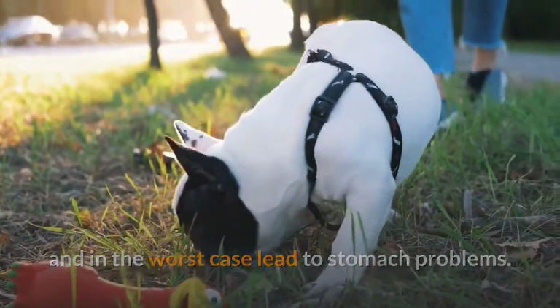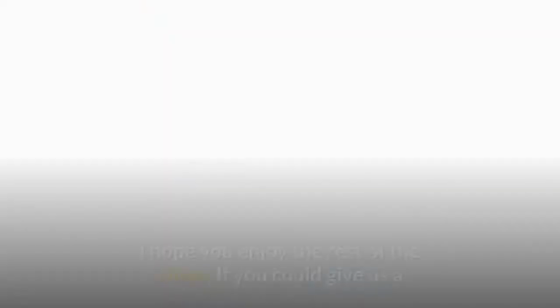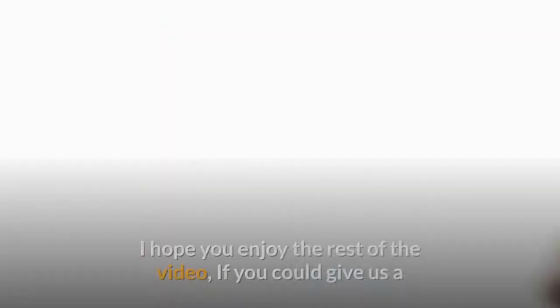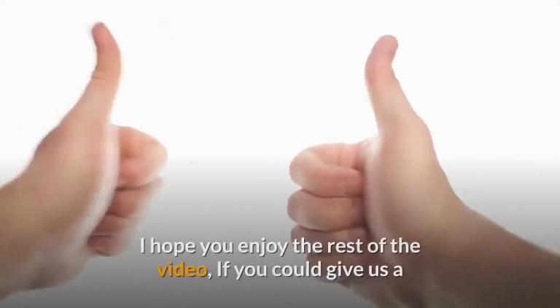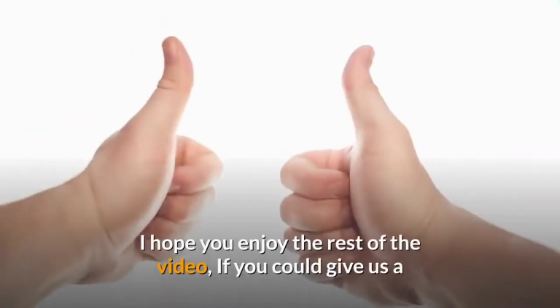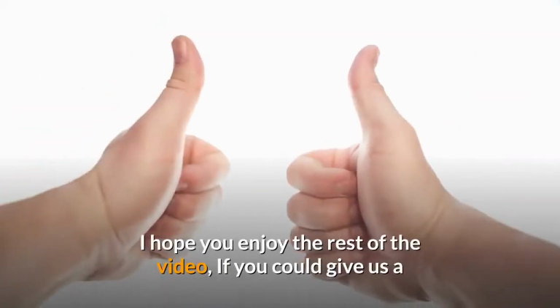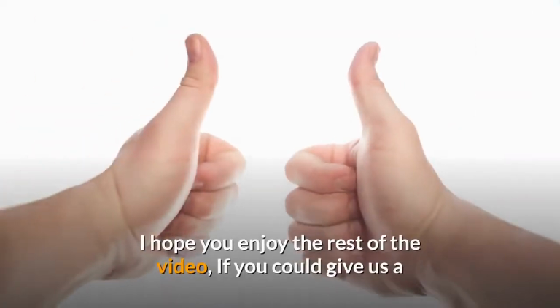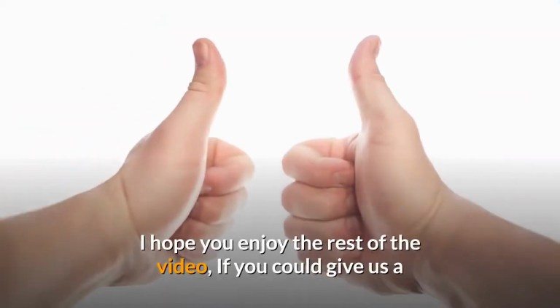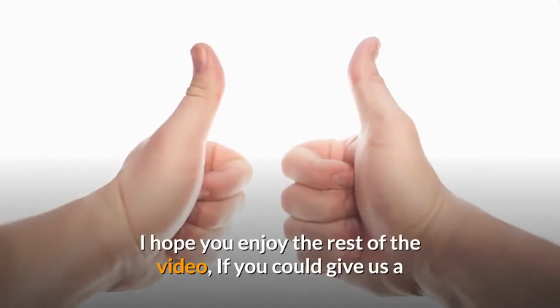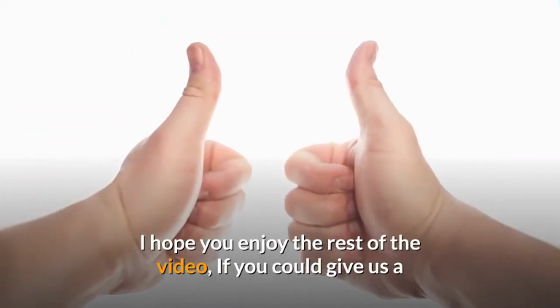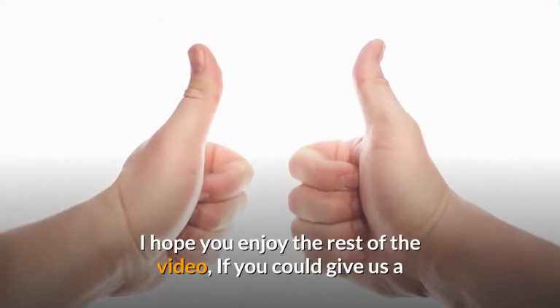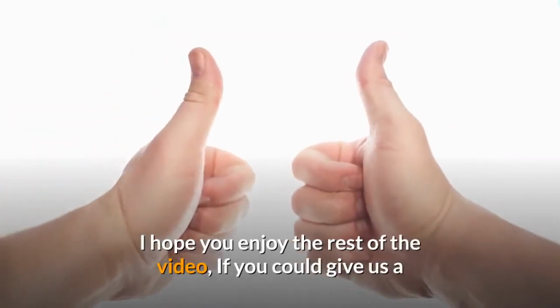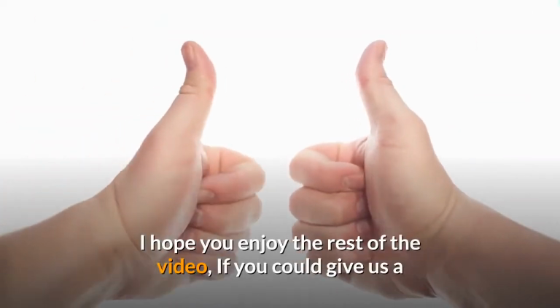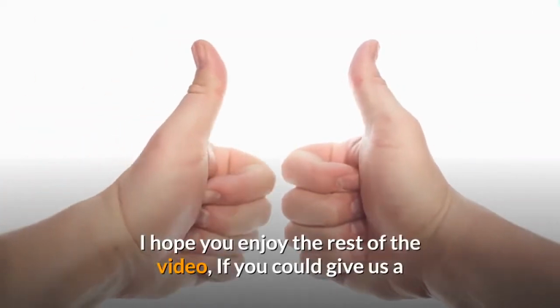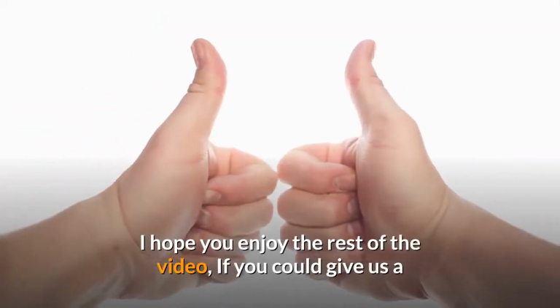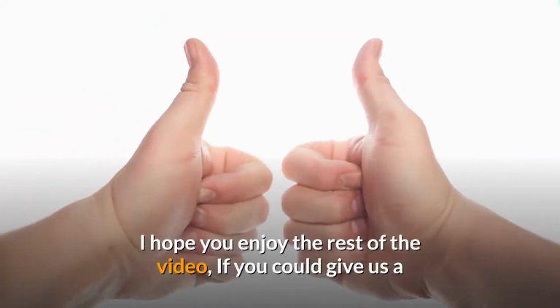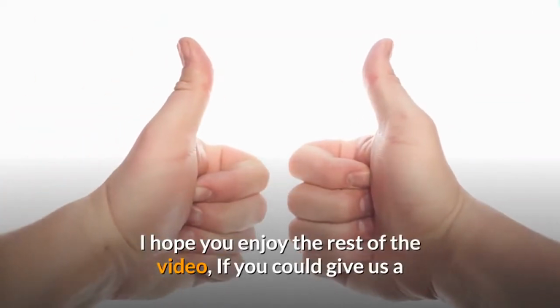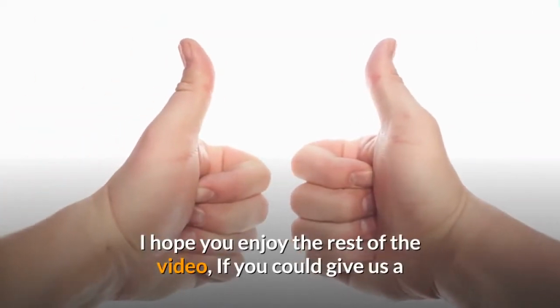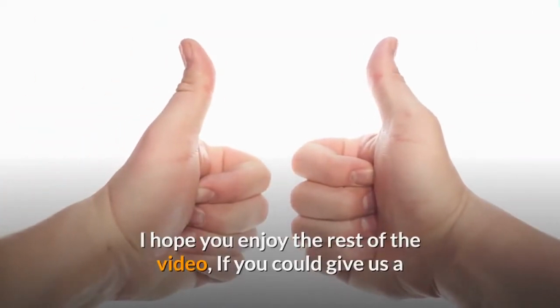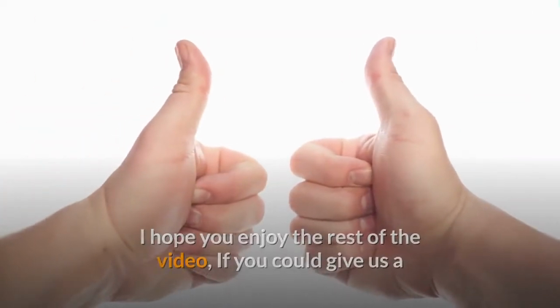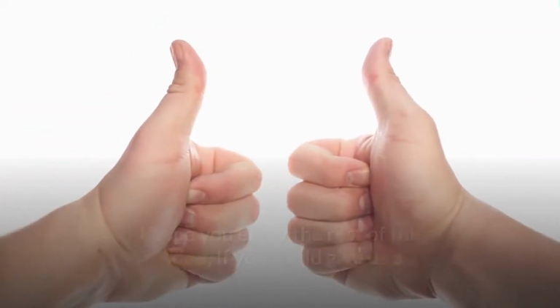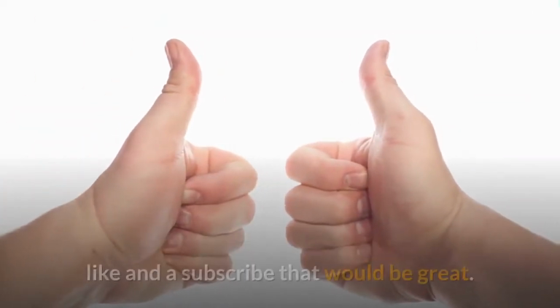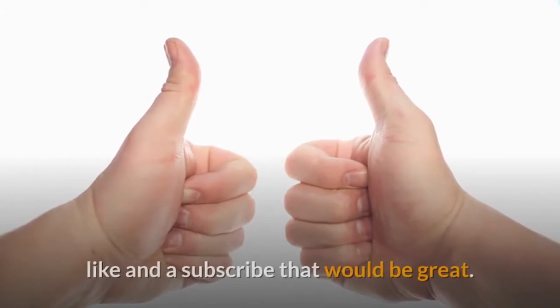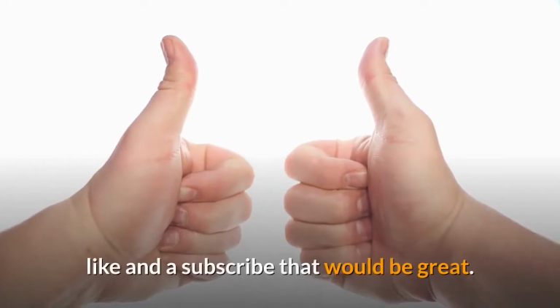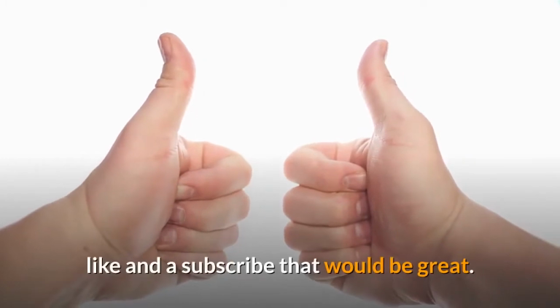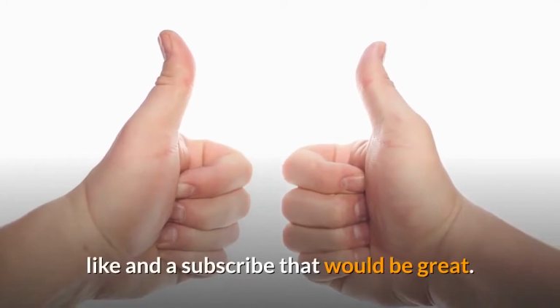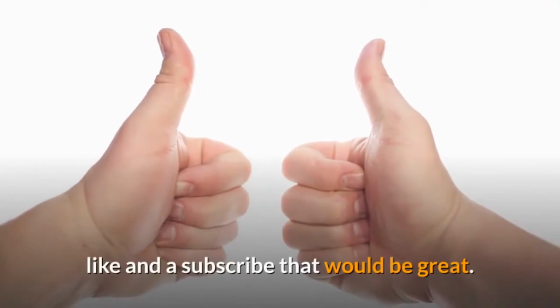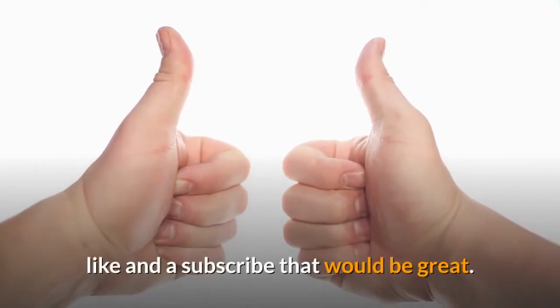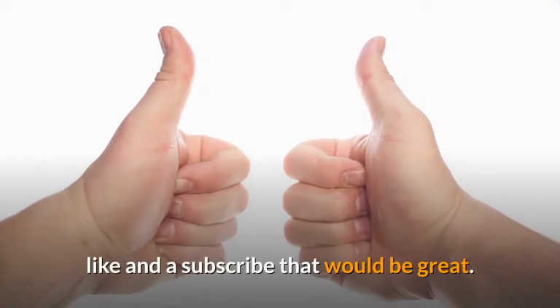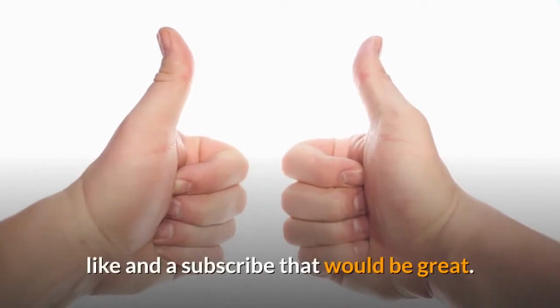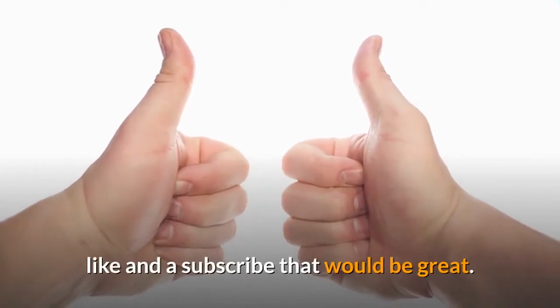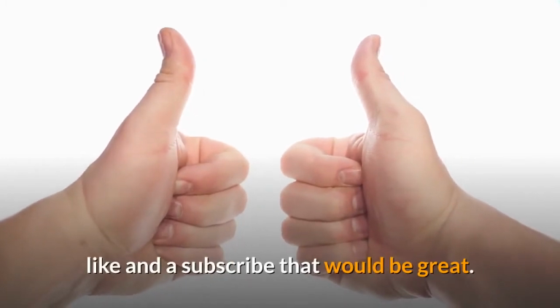I hope you enjoy the rest of the video. If you could give us a like and a subscribe, that would be great.